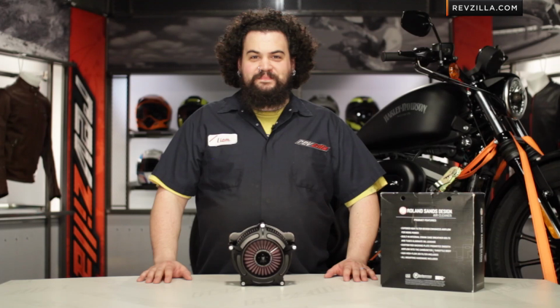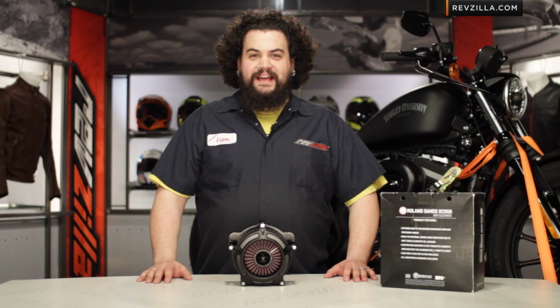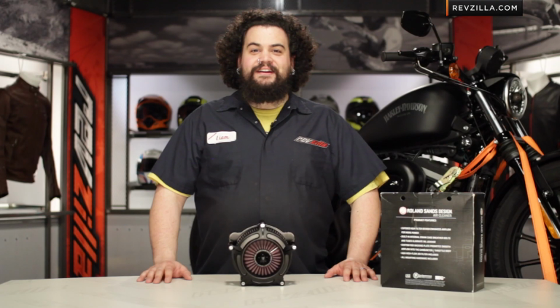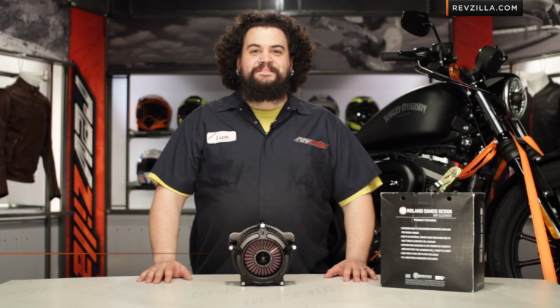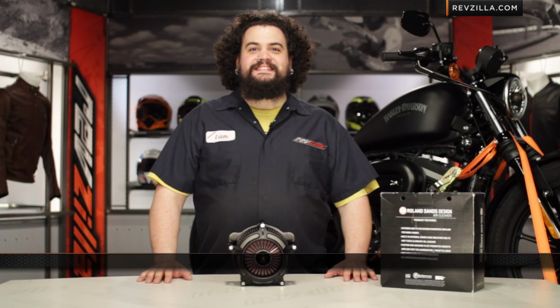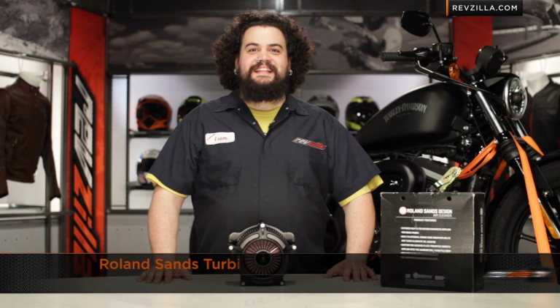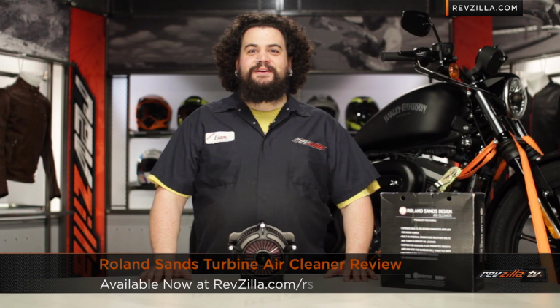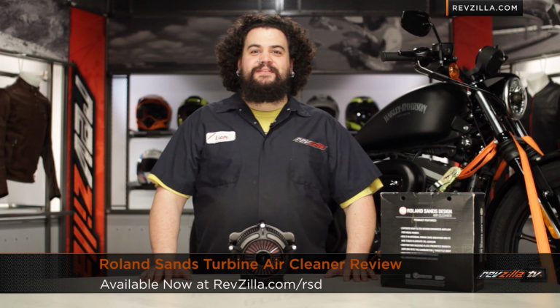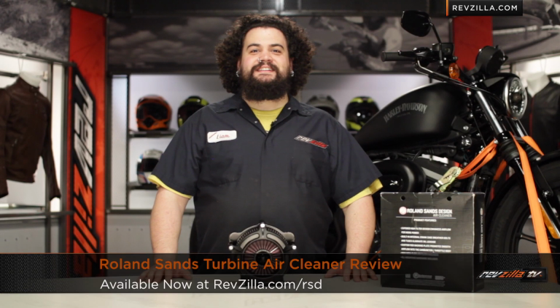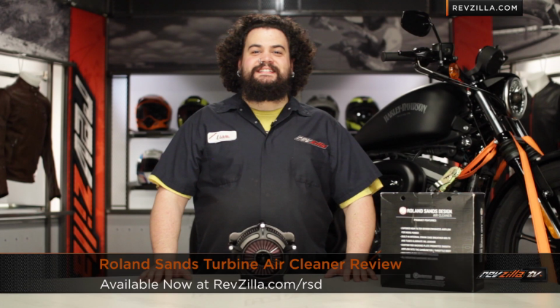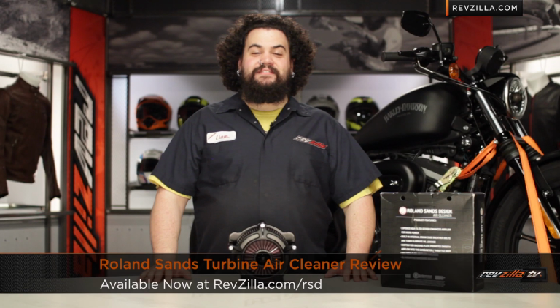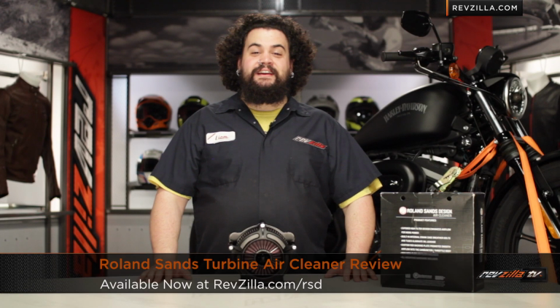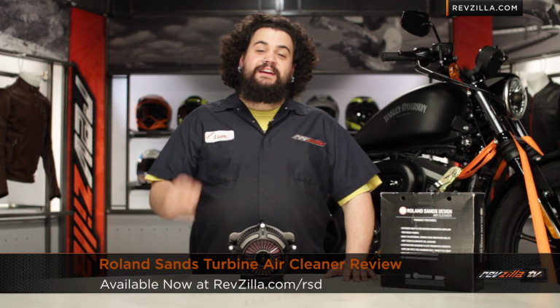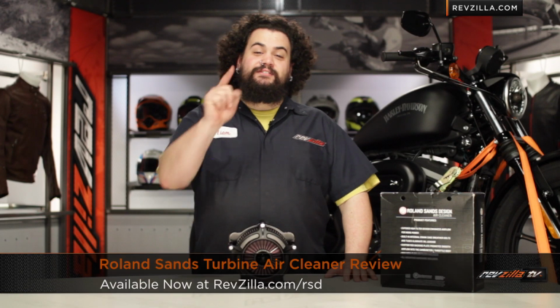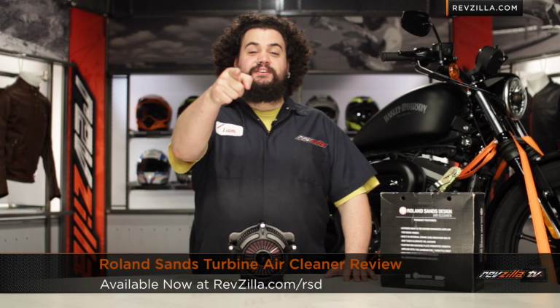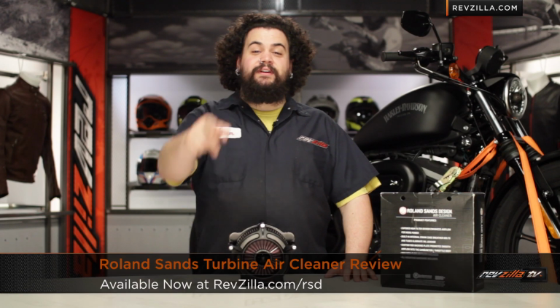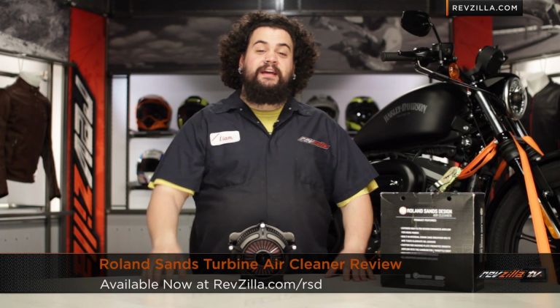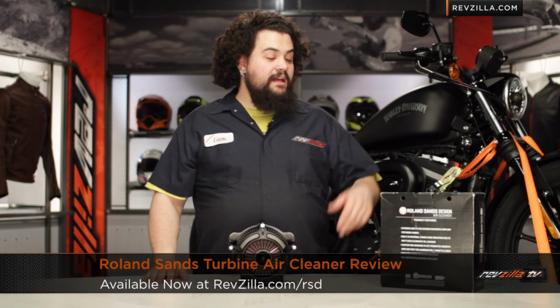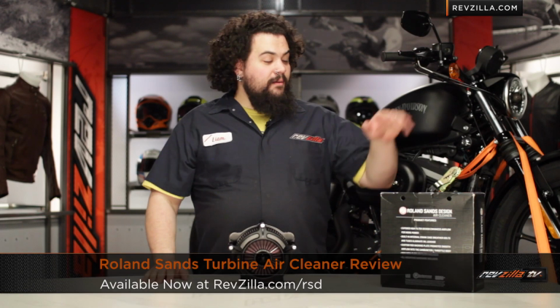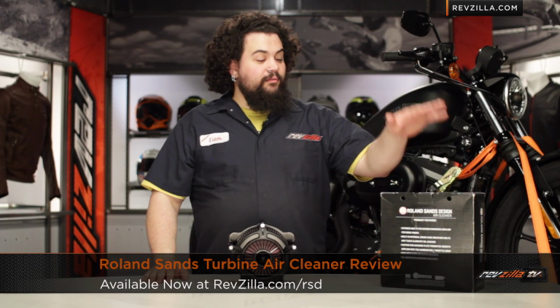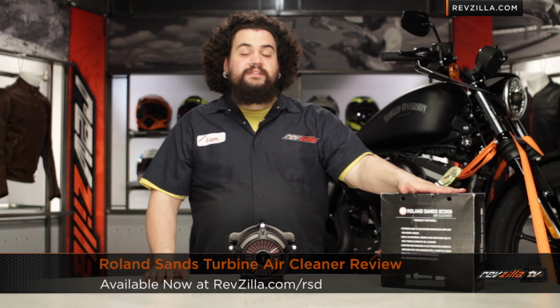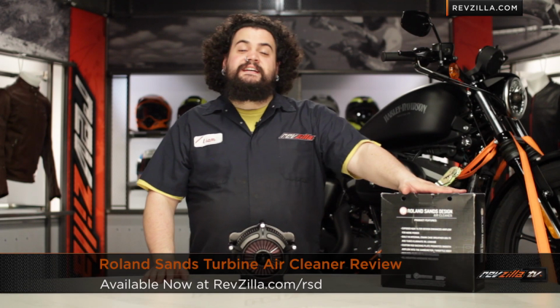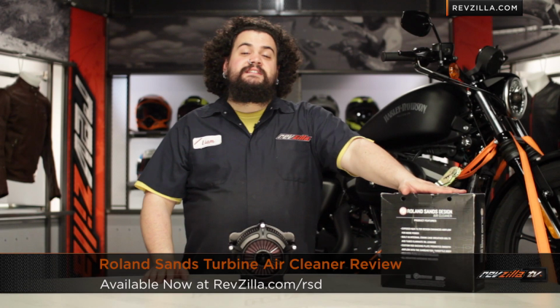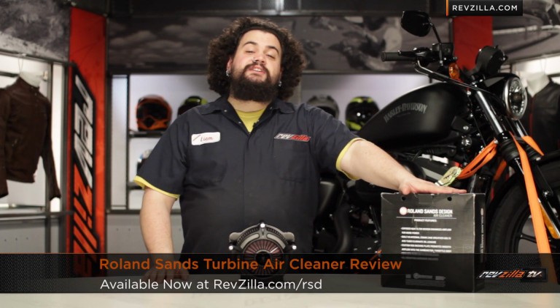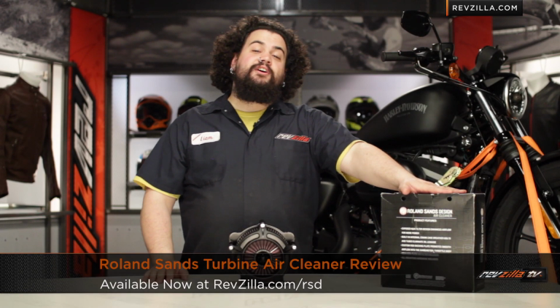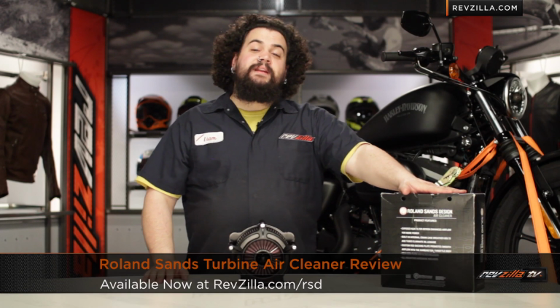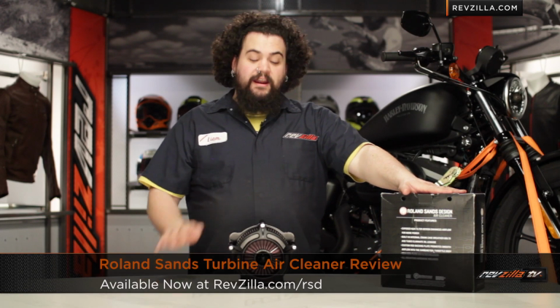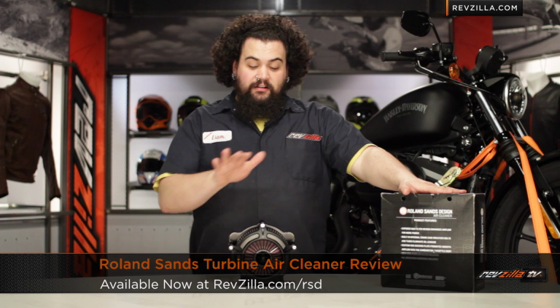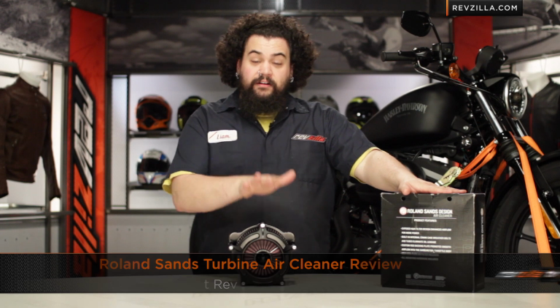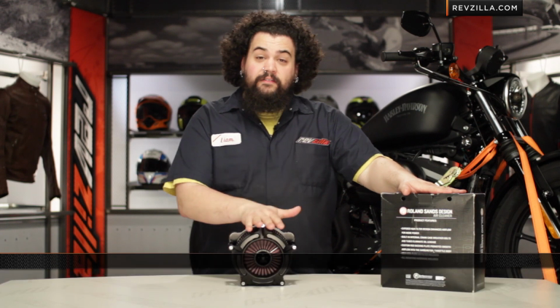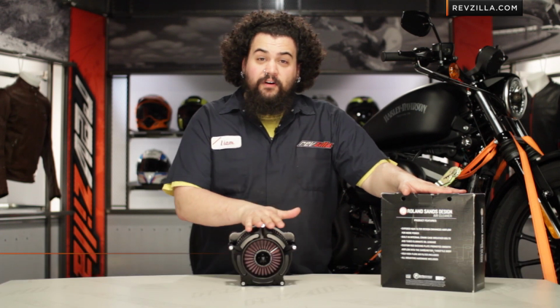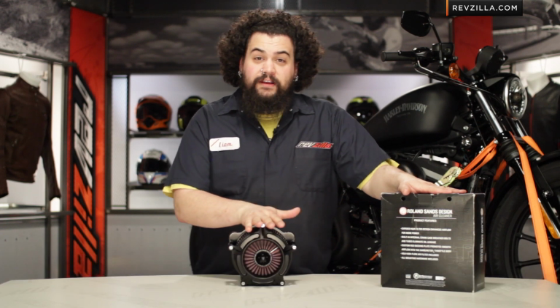Howdy! This is Lemmy with RevZilla TV, here to talk to you today about the Roland Sands Turbine Air Cleaner for Harley.